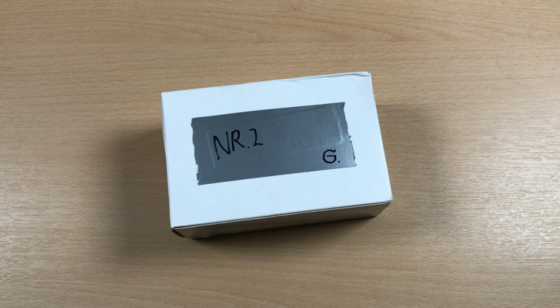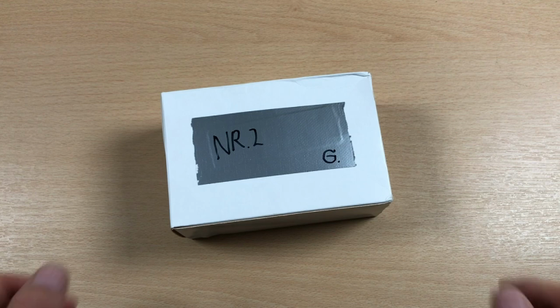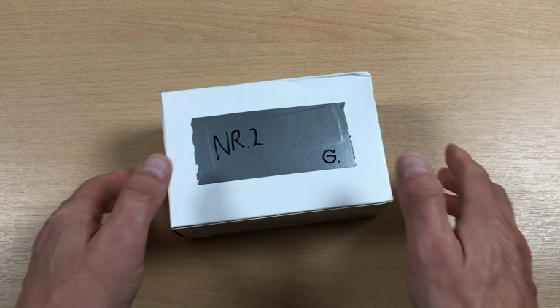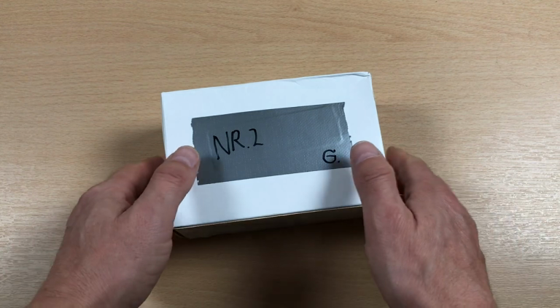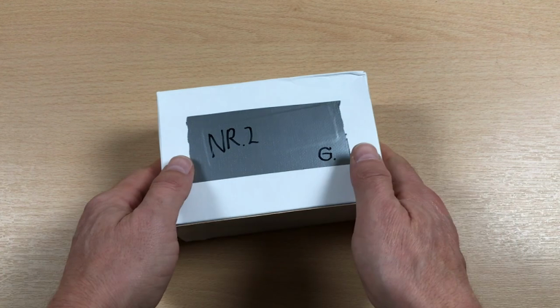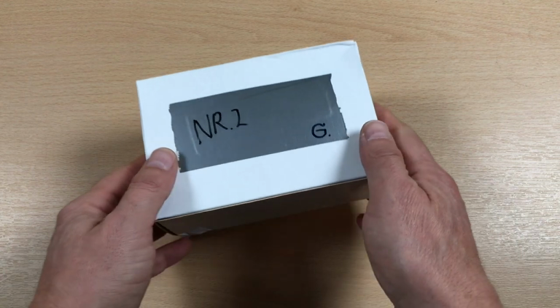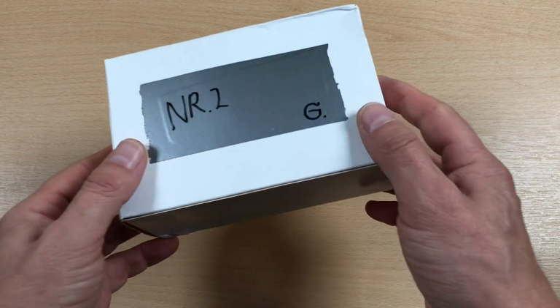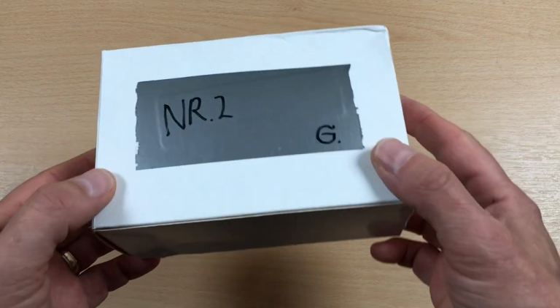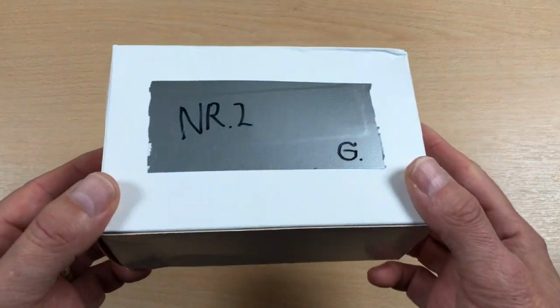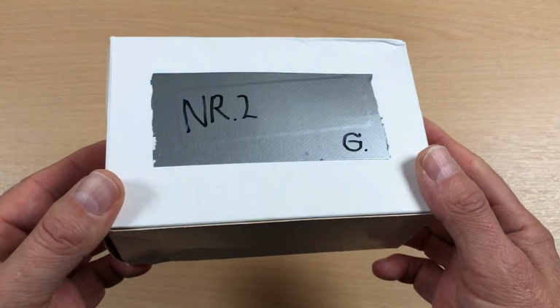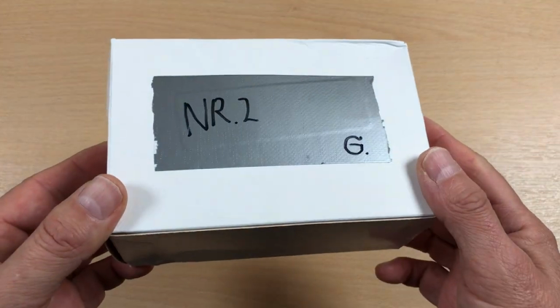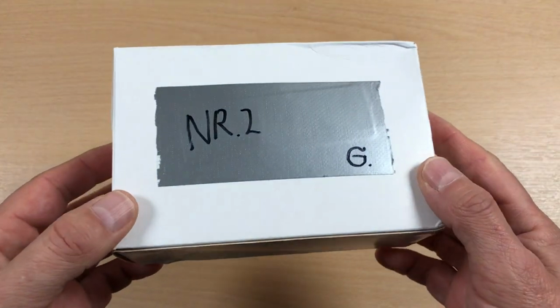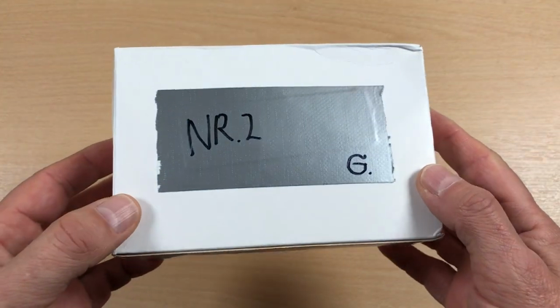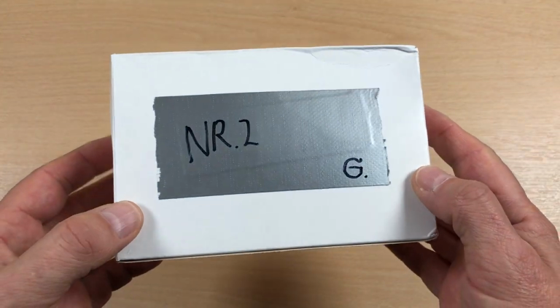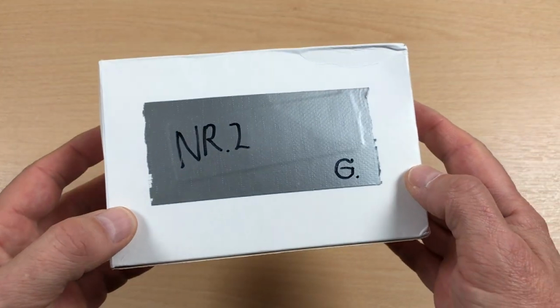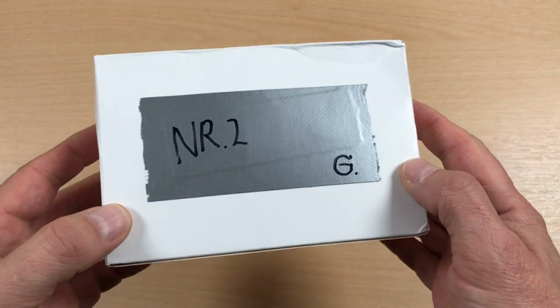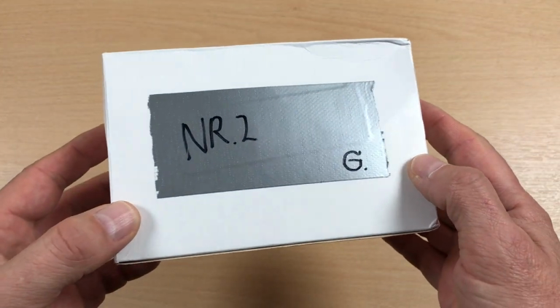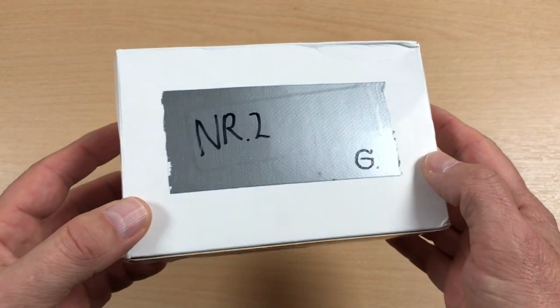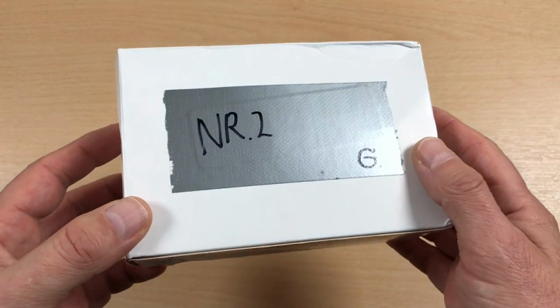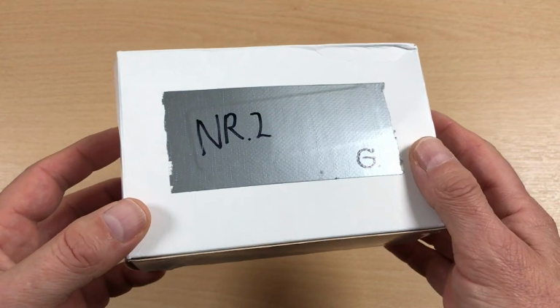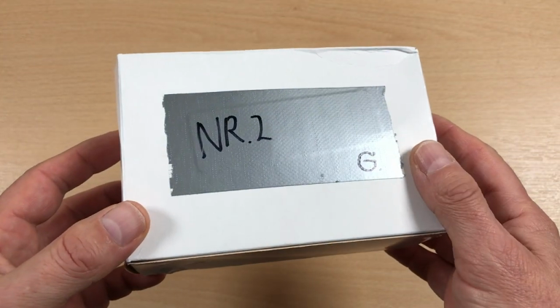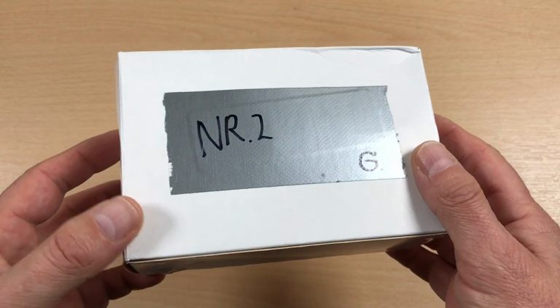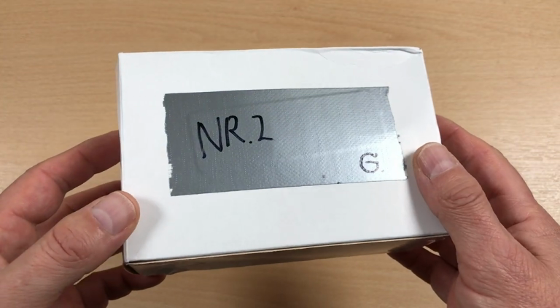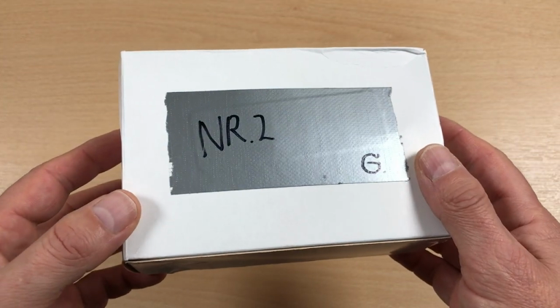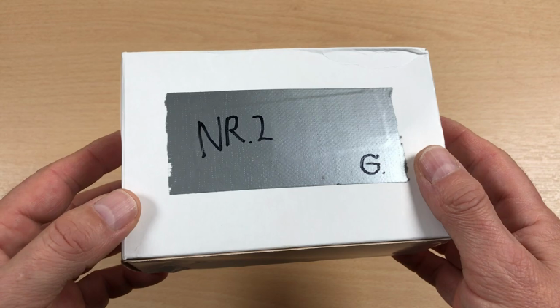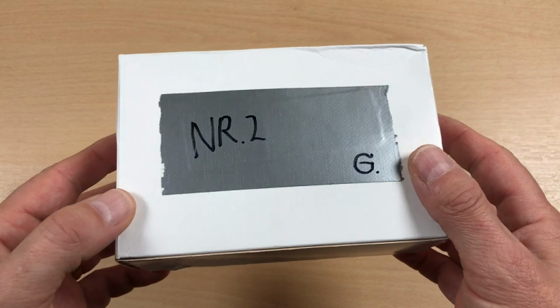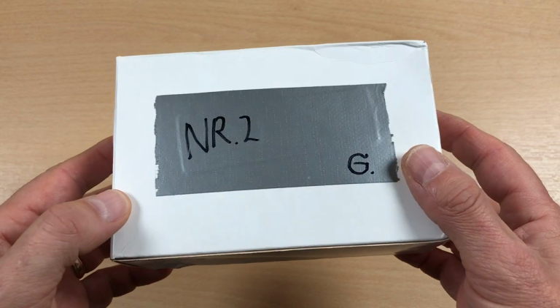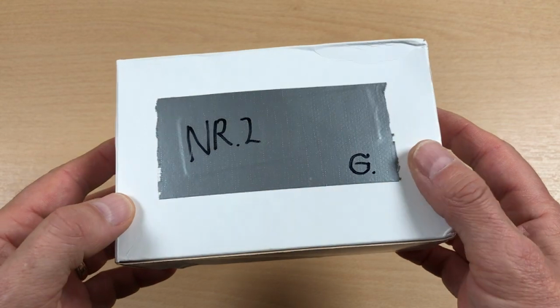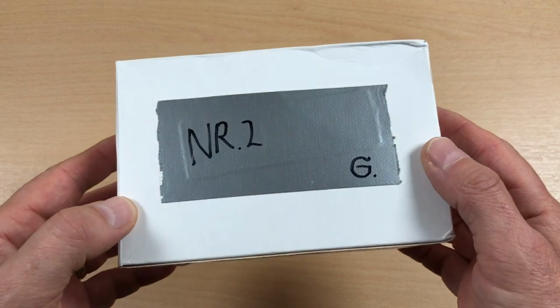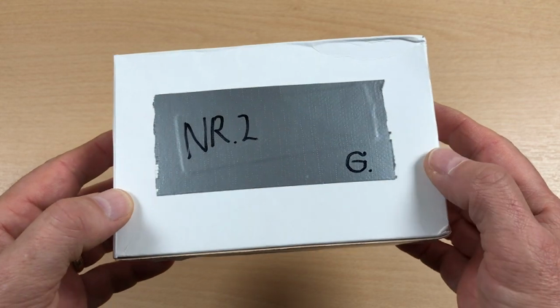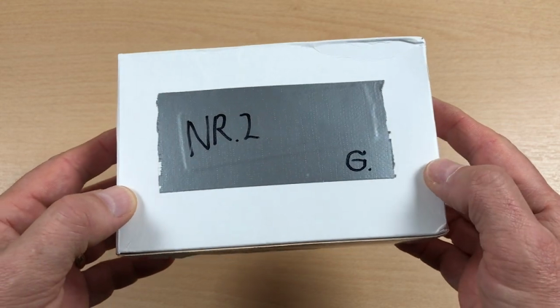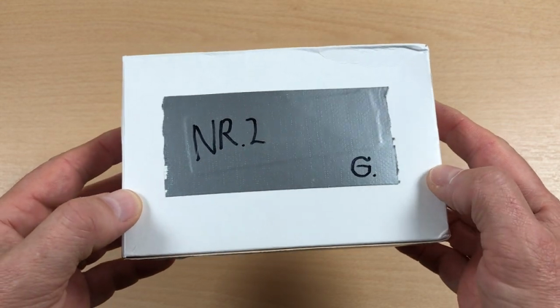I'm so excited about the contents of this beat-up box that I've promoted it to the top of the review list.